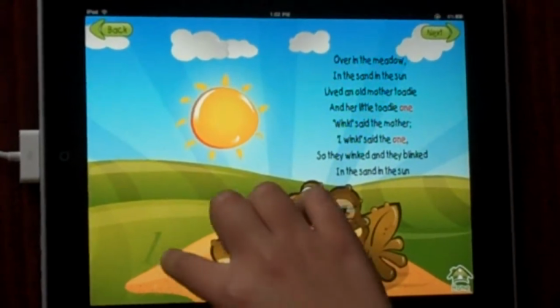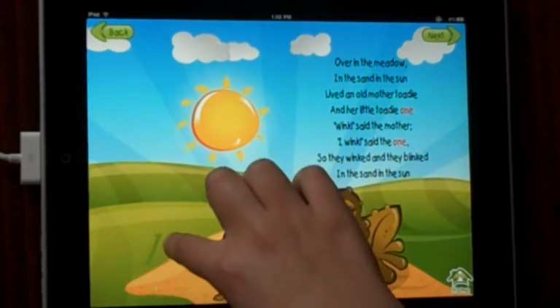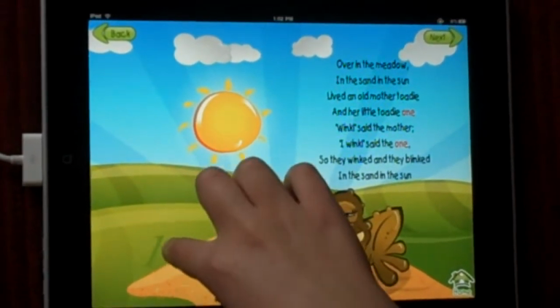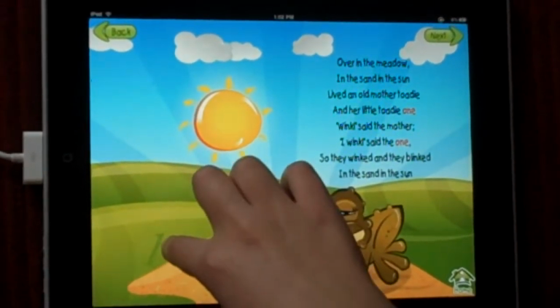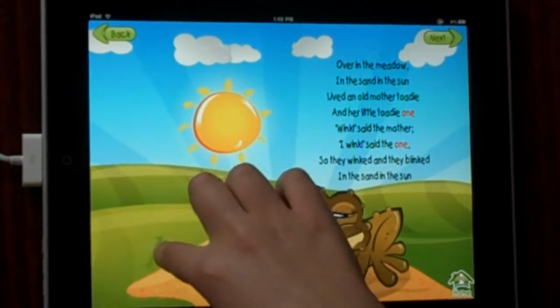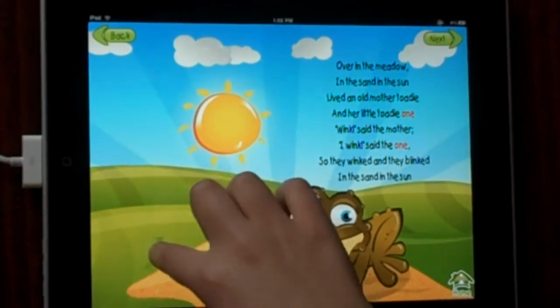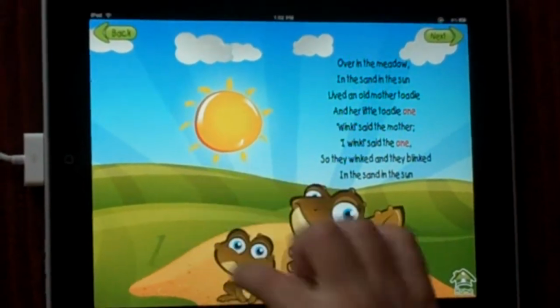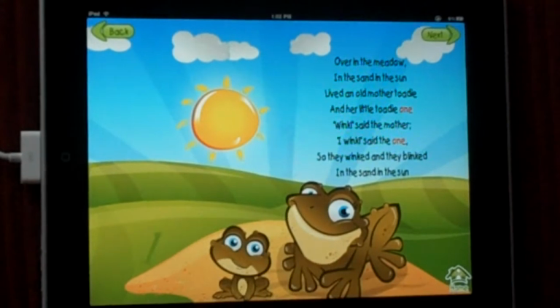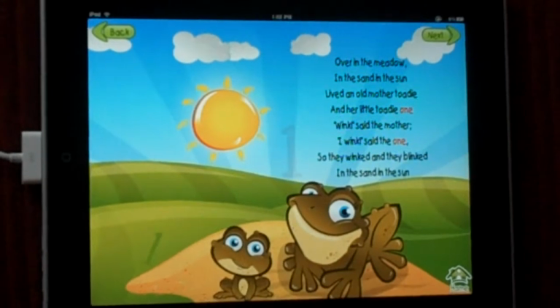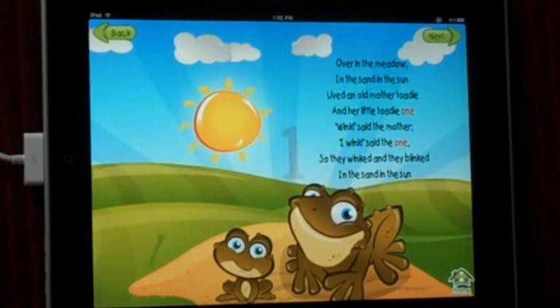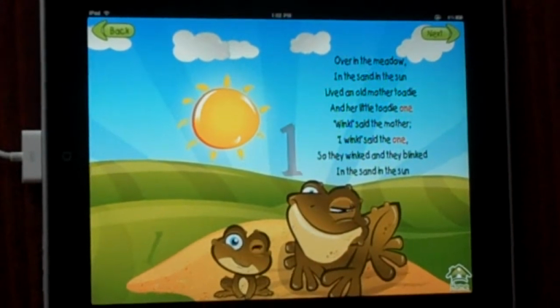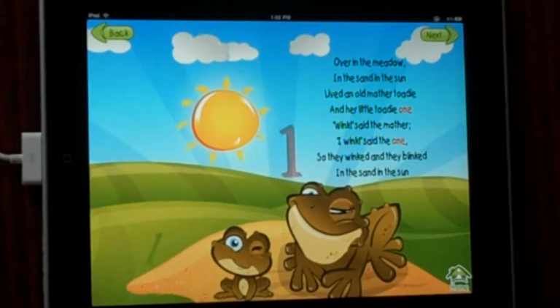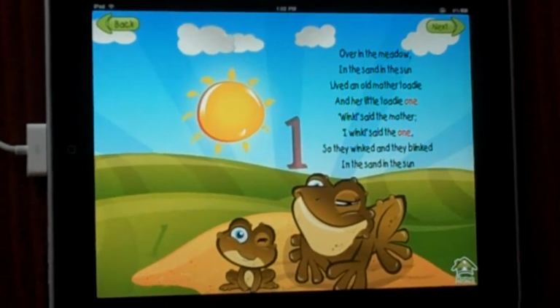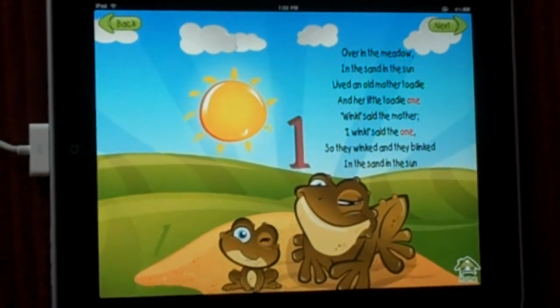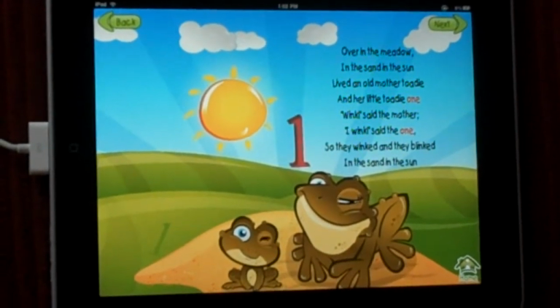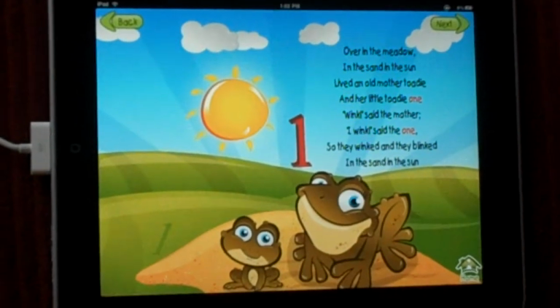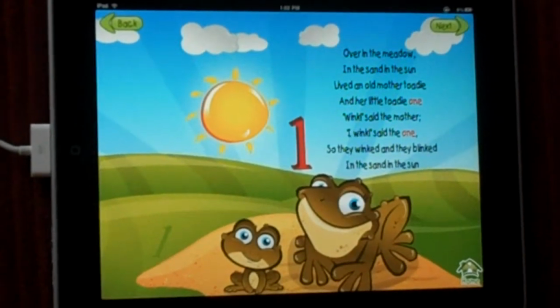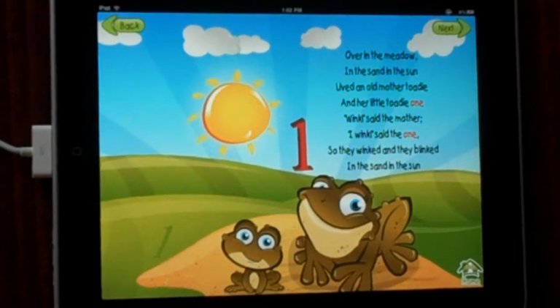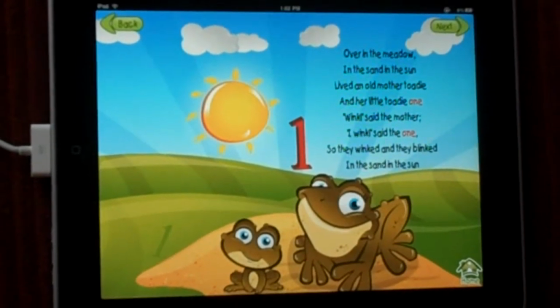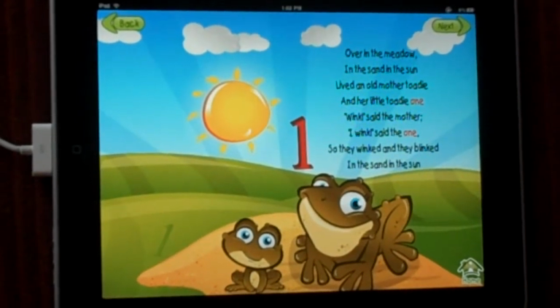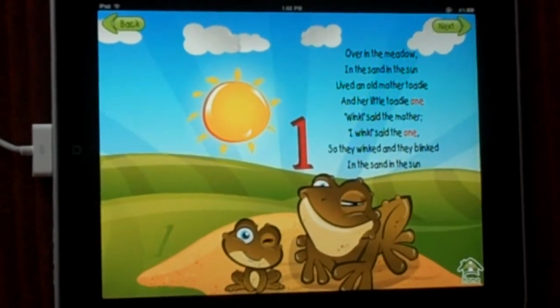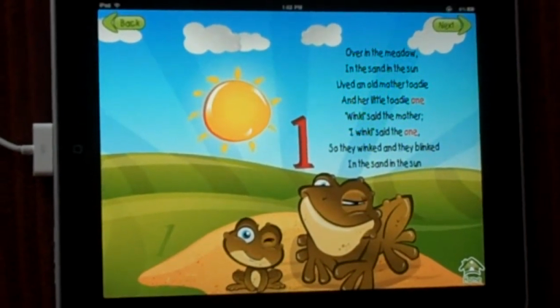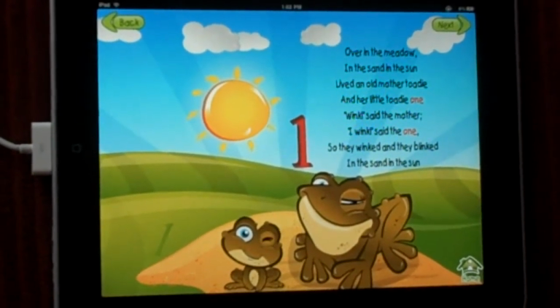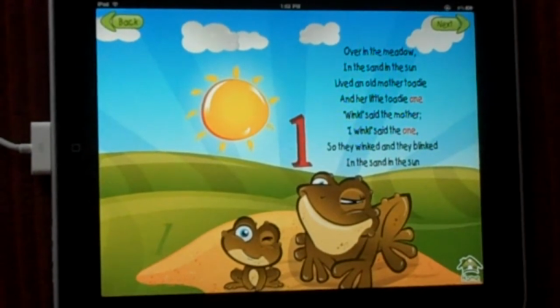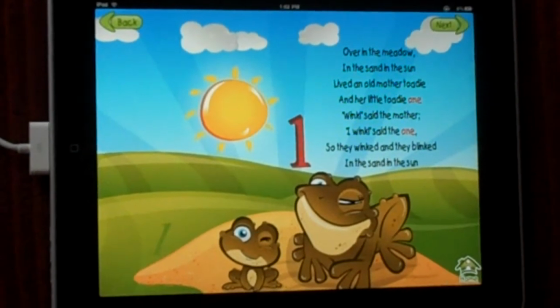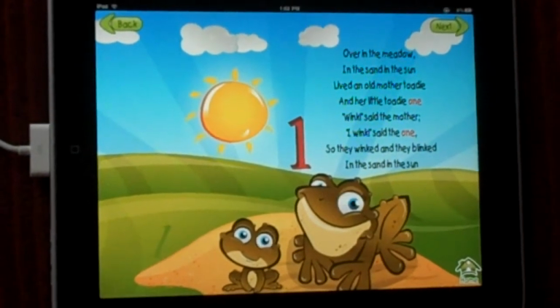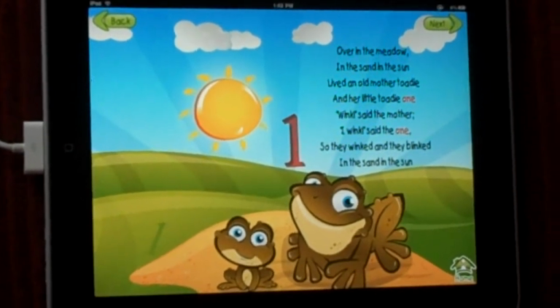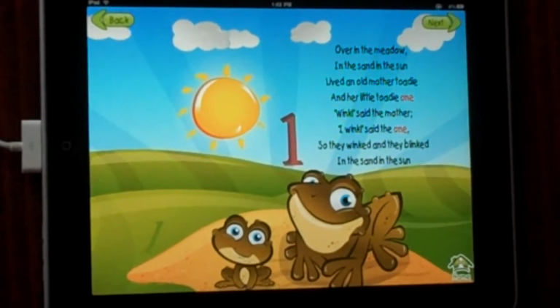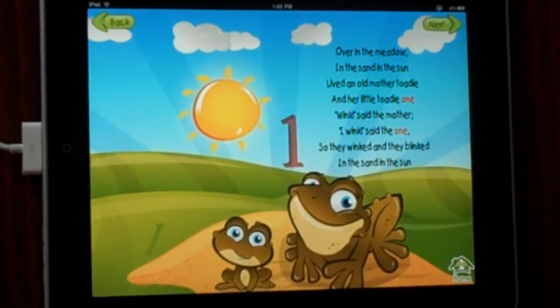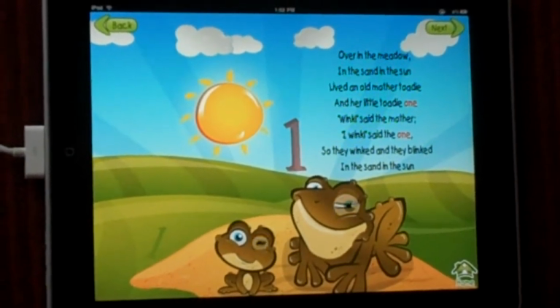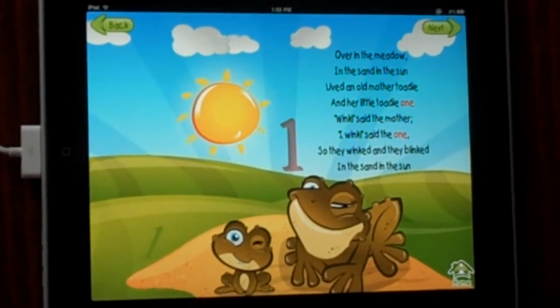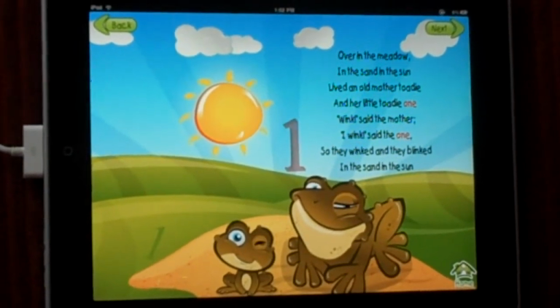And you can practice your counting. You can click number 1 and it lights up. Cool!